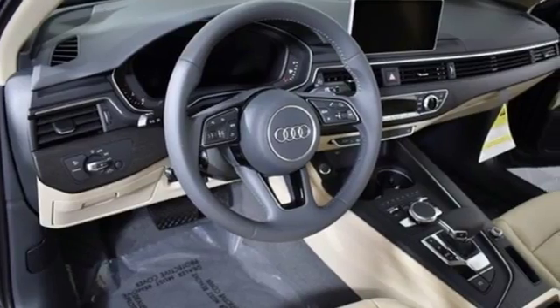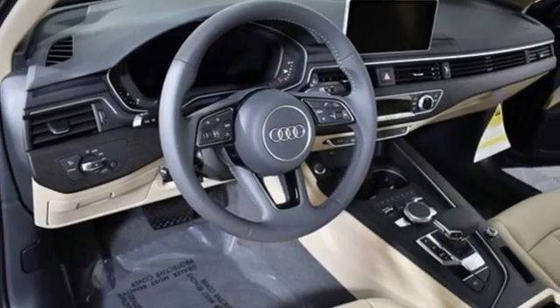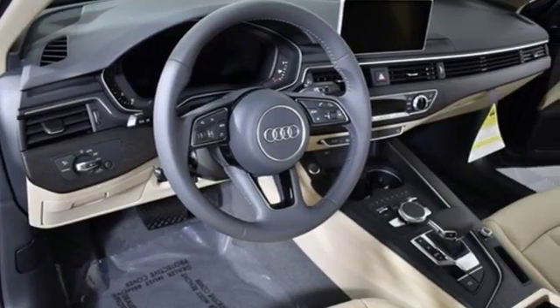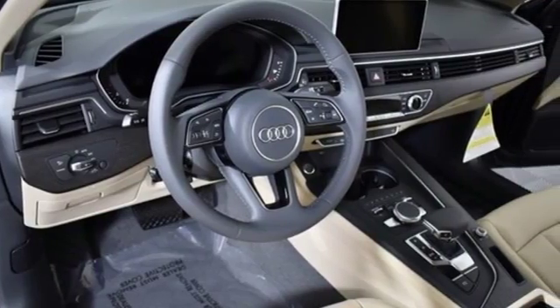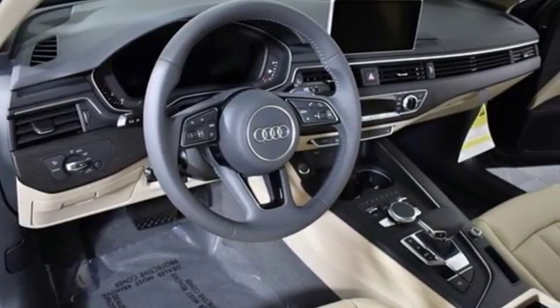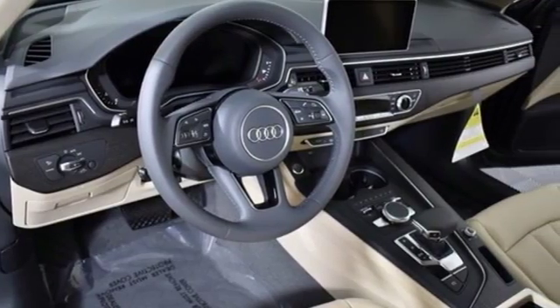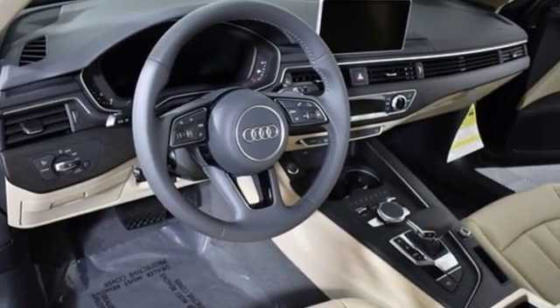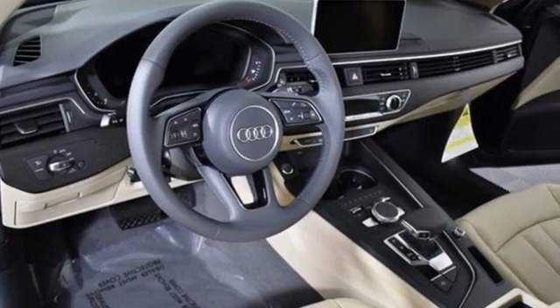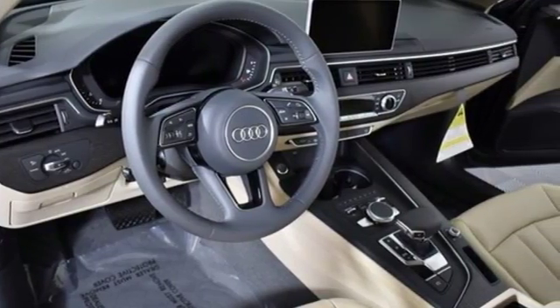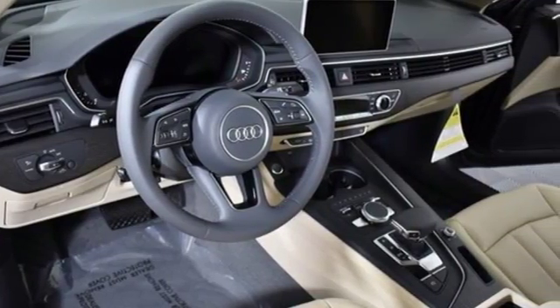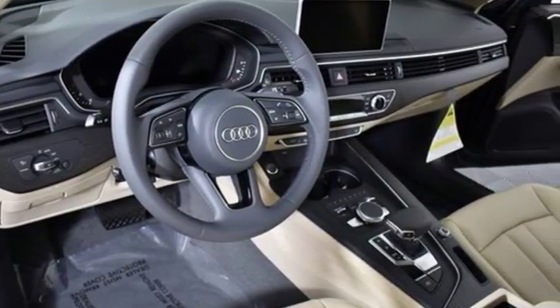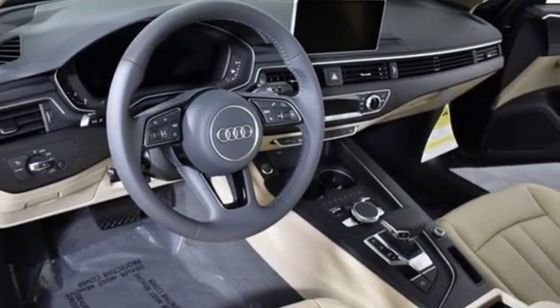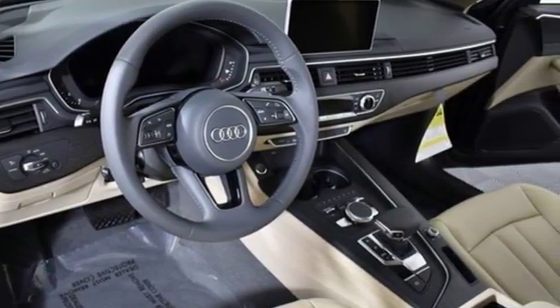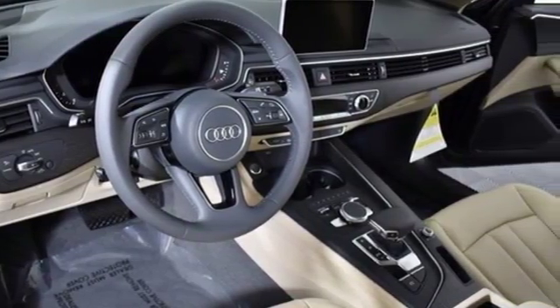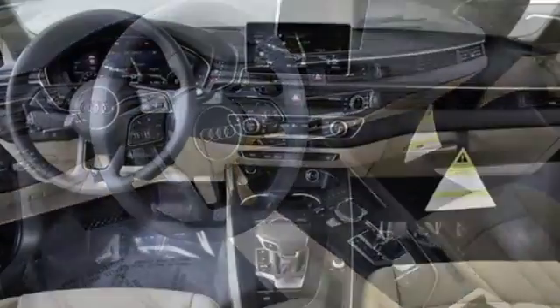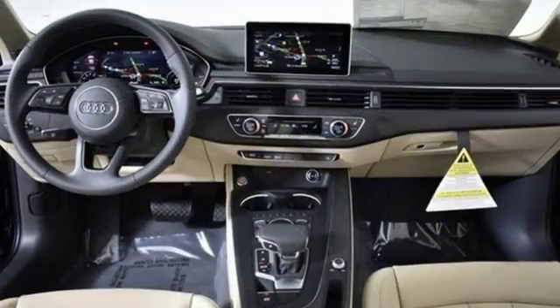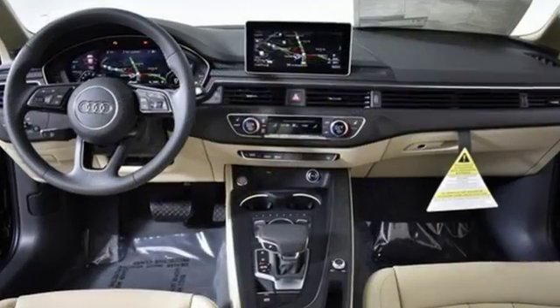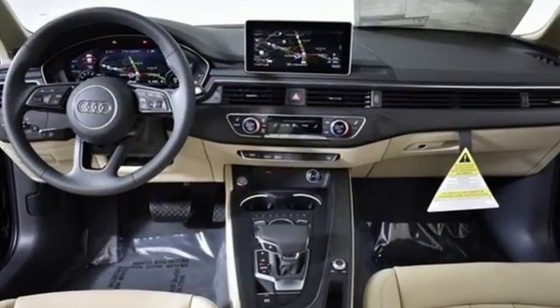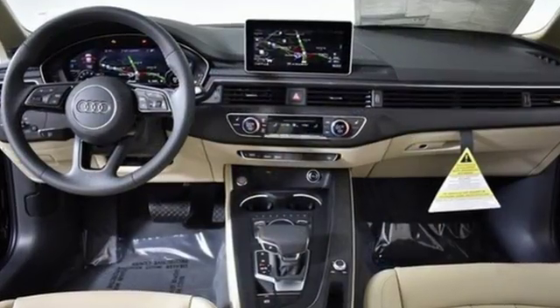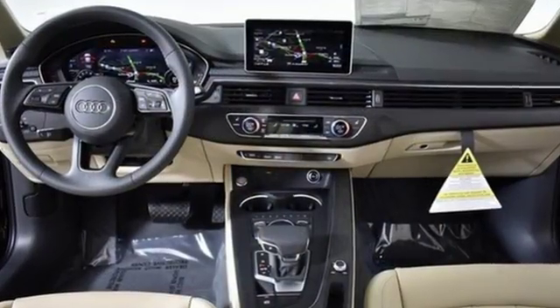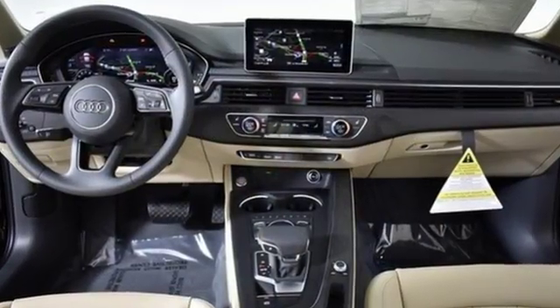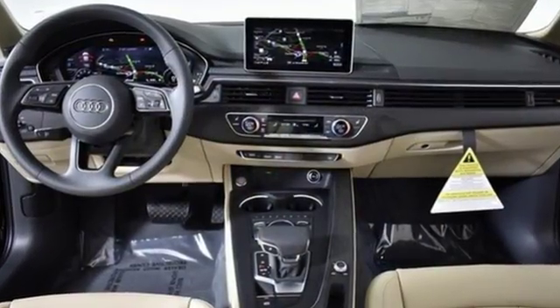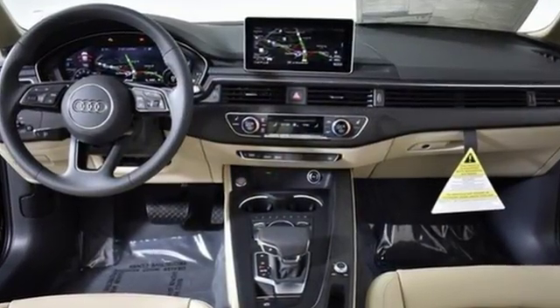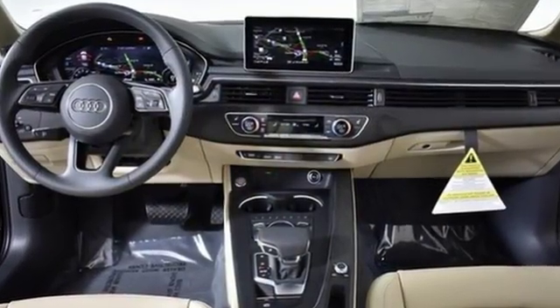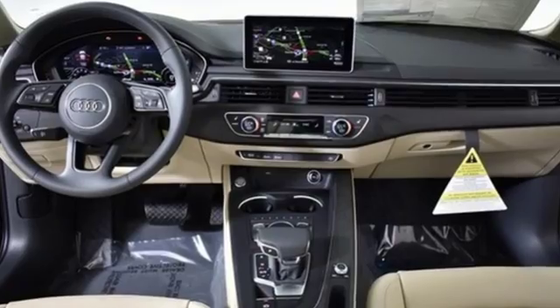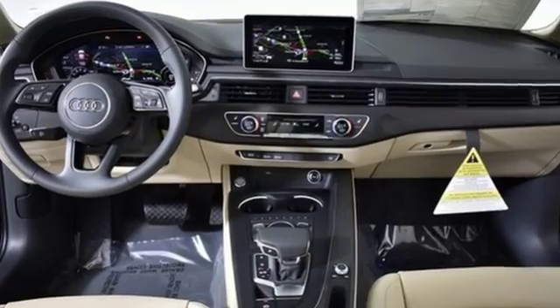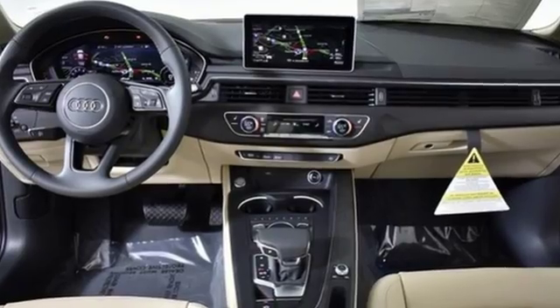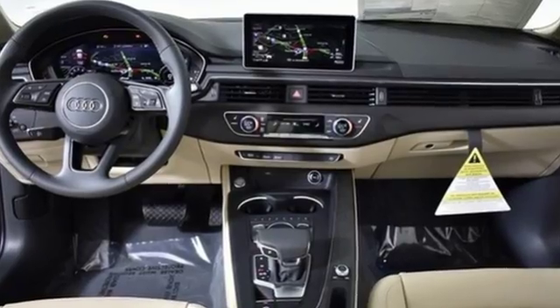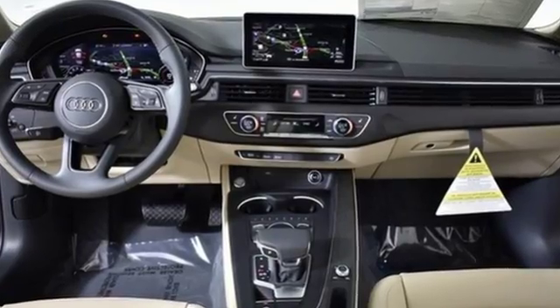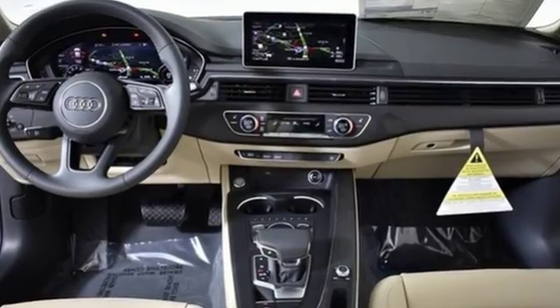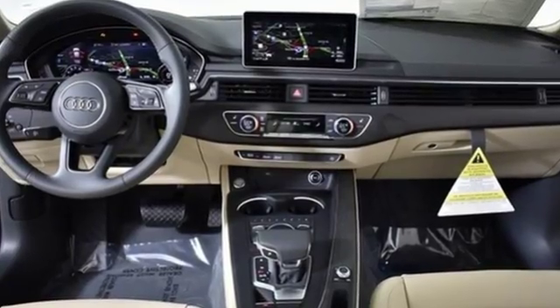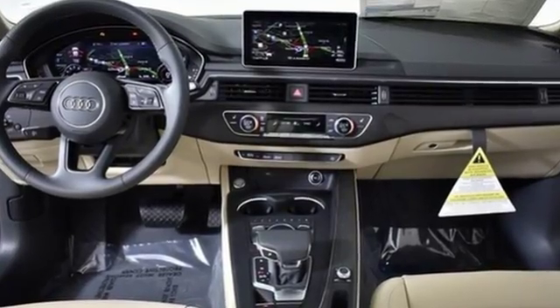When you drive an Audi, the design and the performance make sure you stand out in a crowd. Take it for a test drive today.